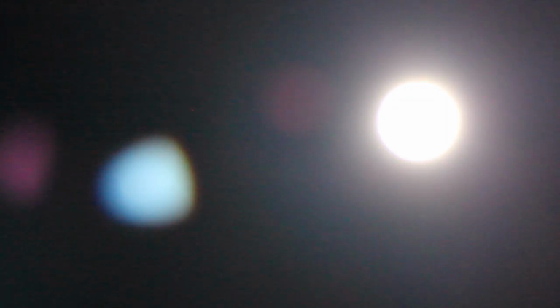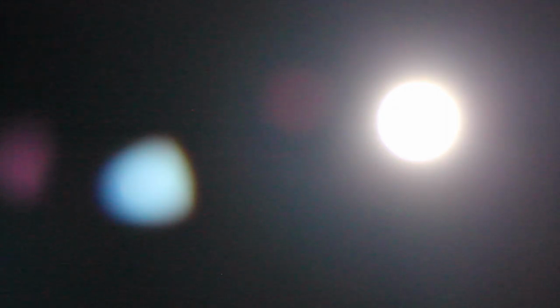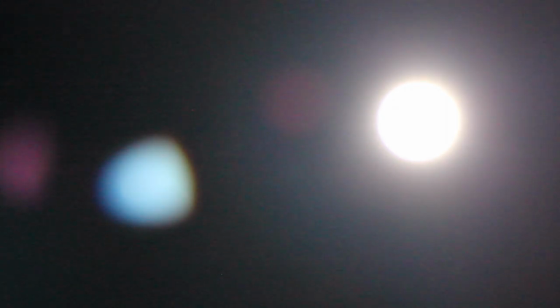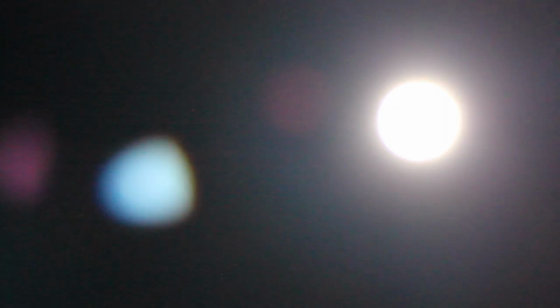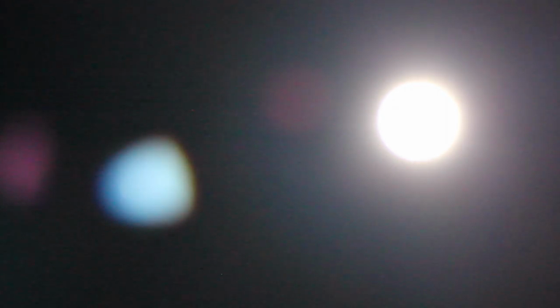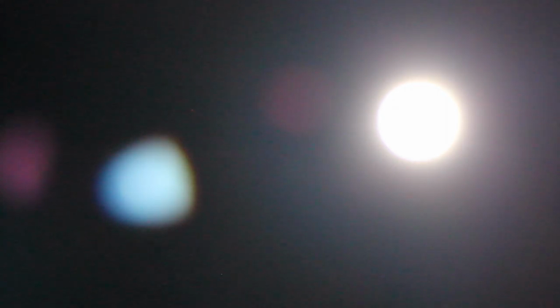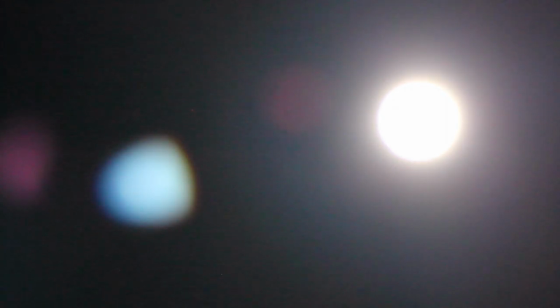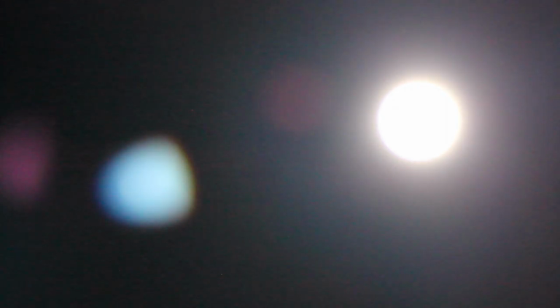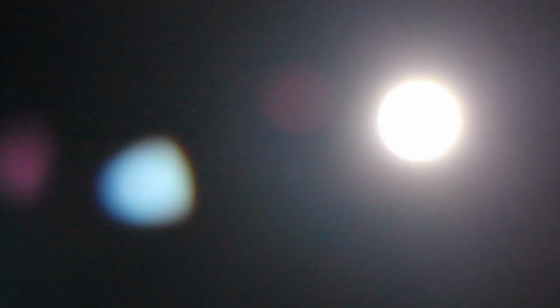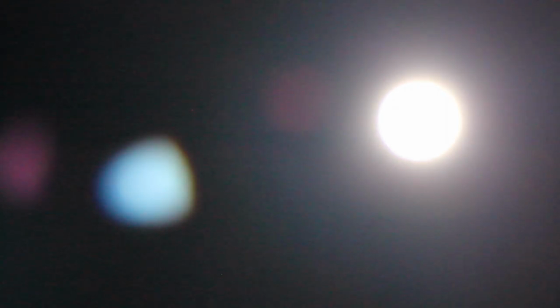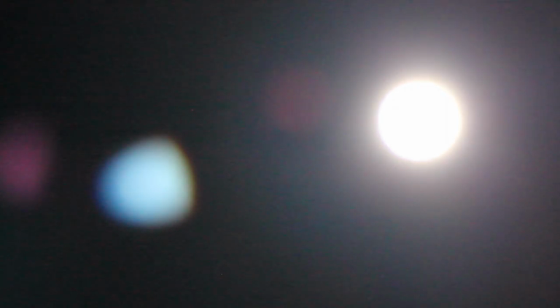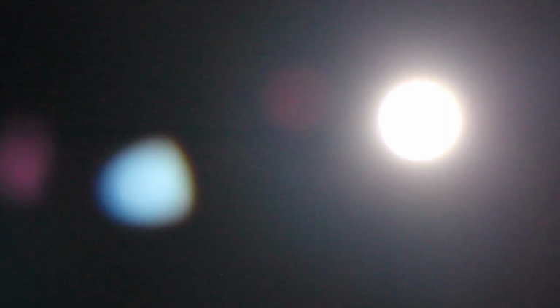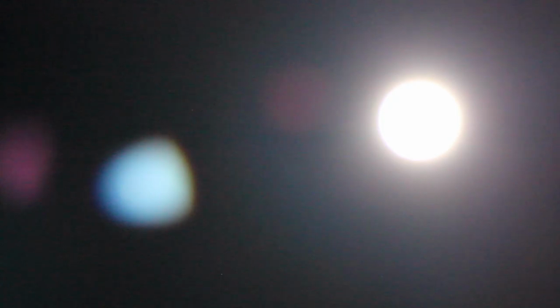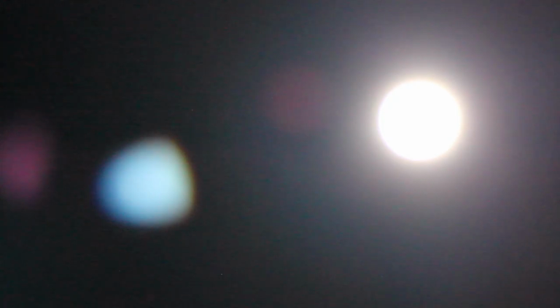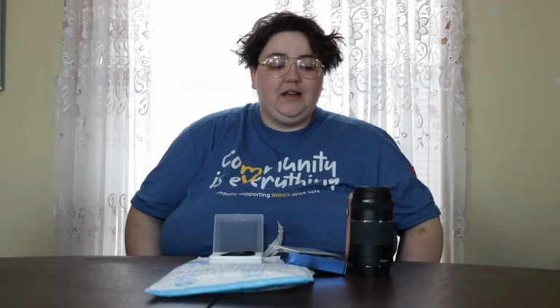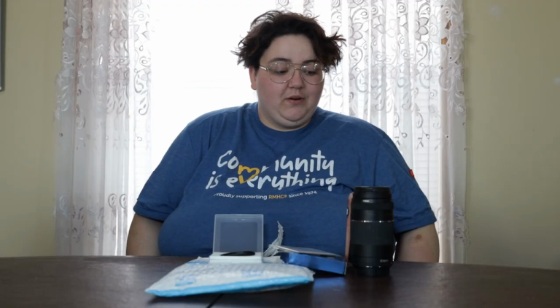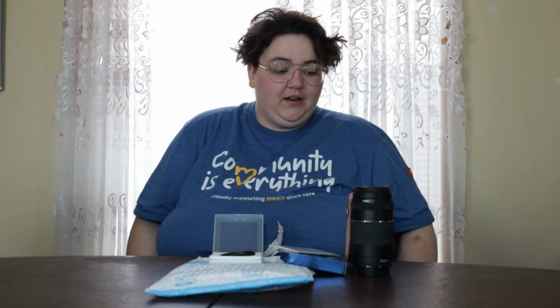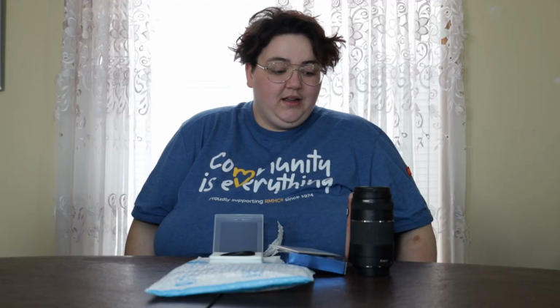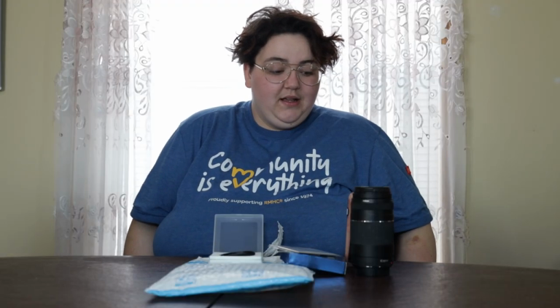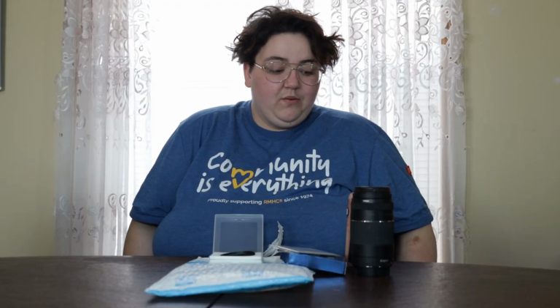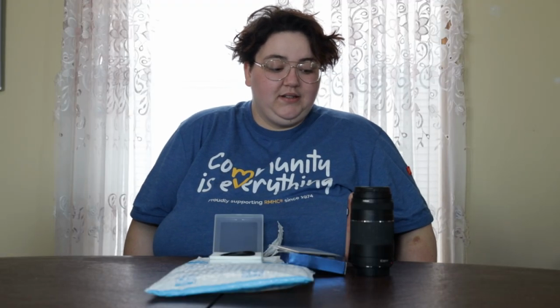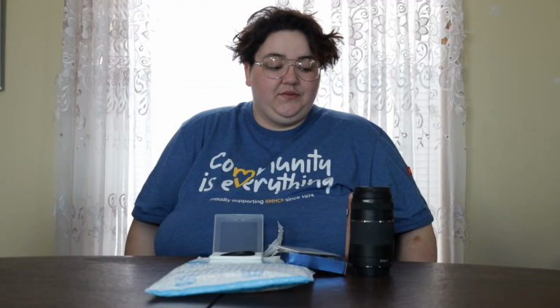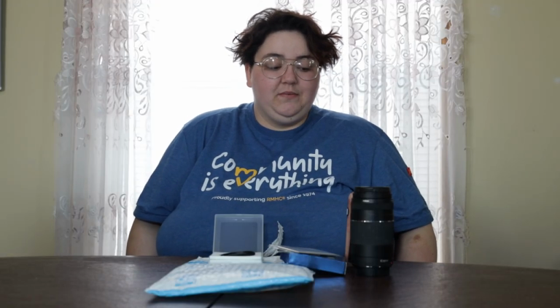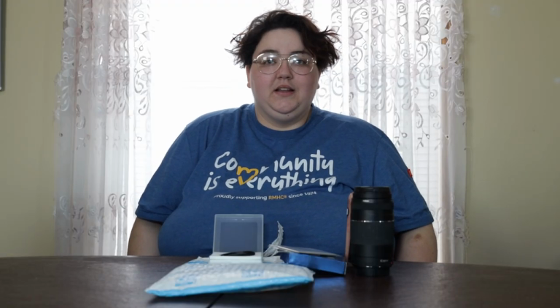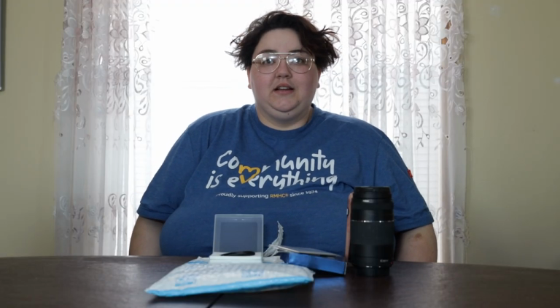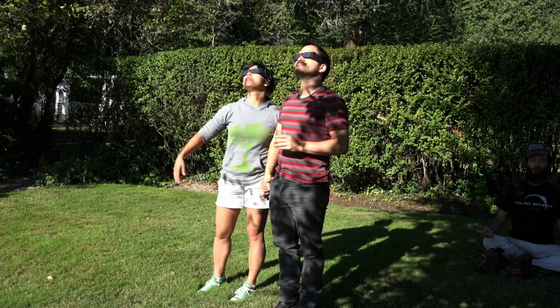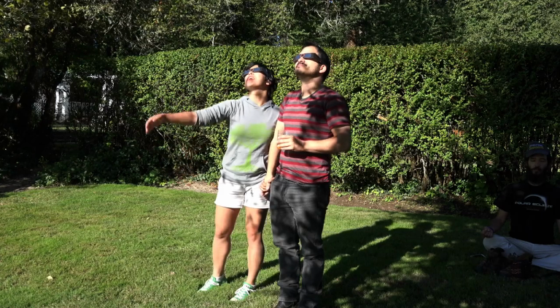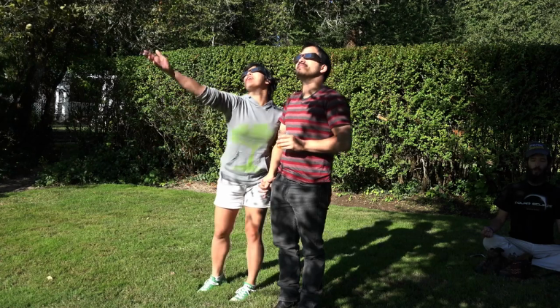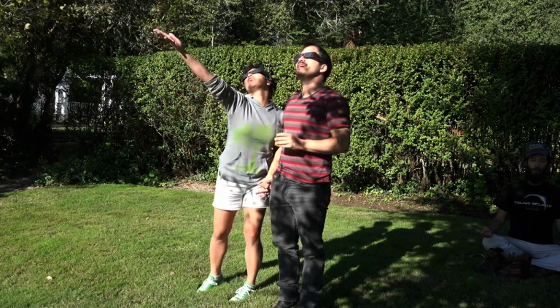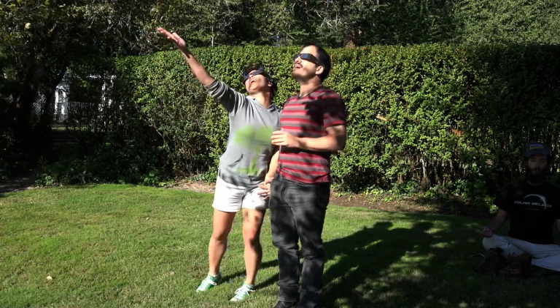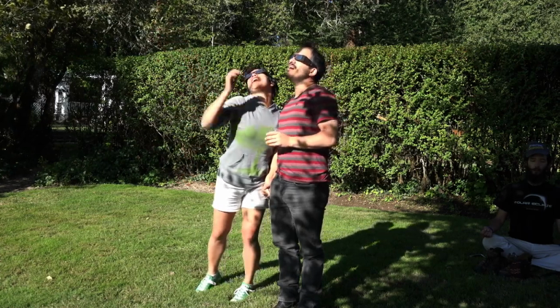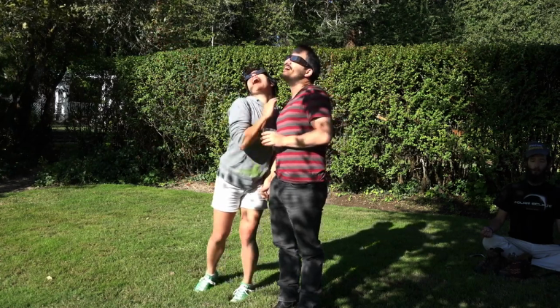The video looked great. I recommend this to anyone wanting to film the eclipse next month.